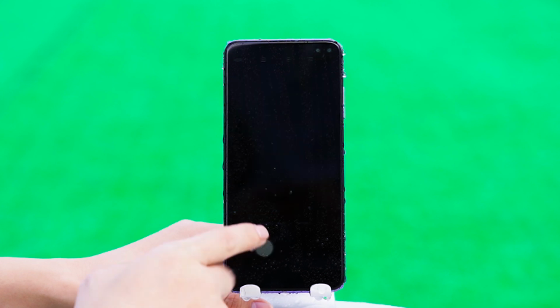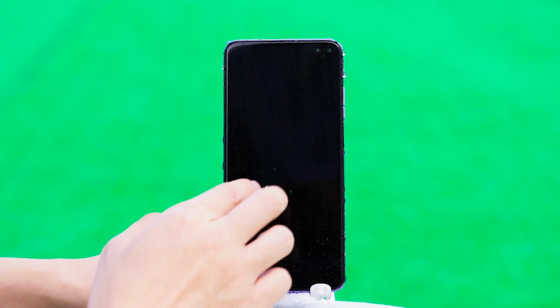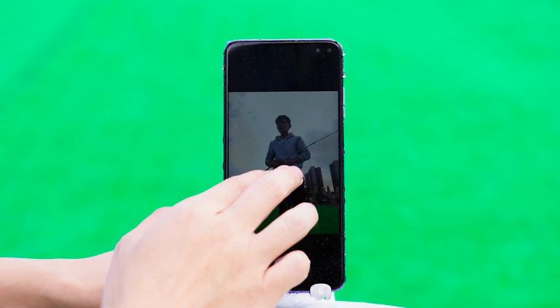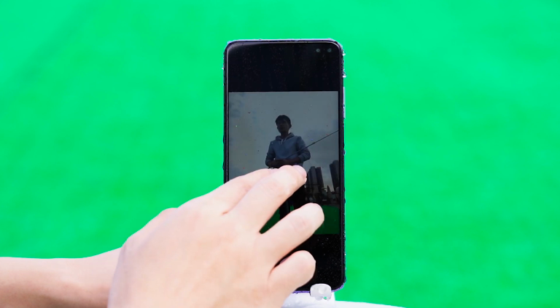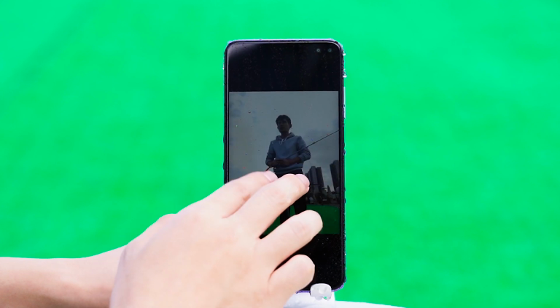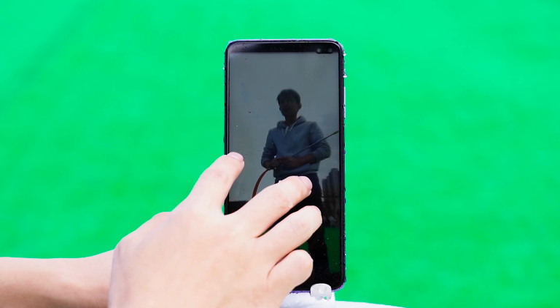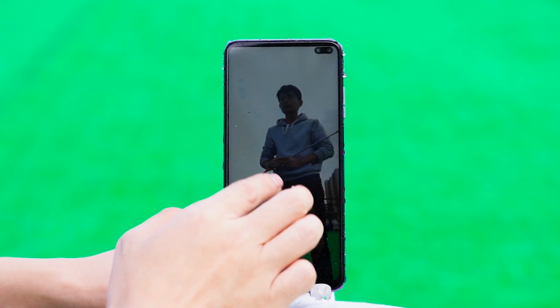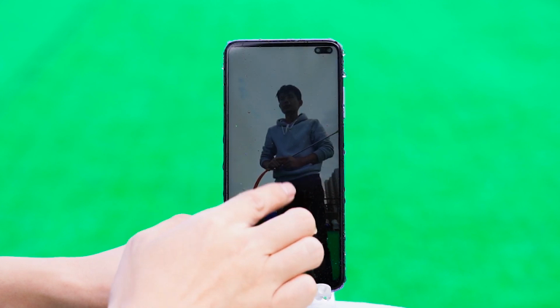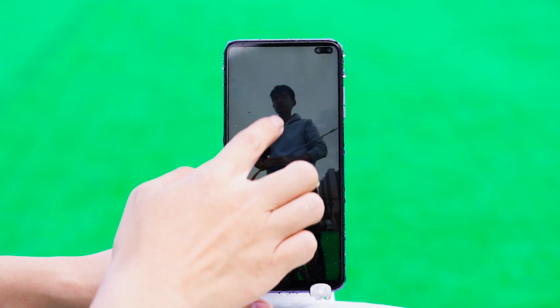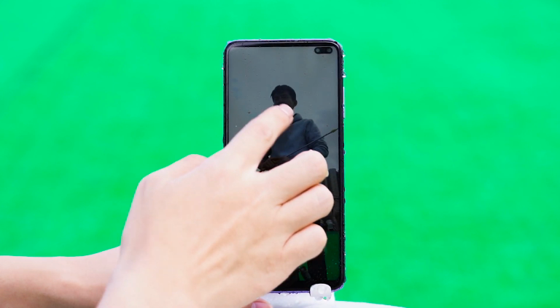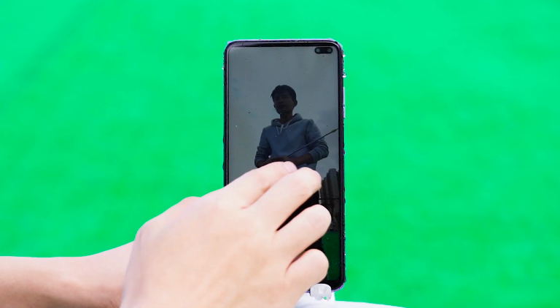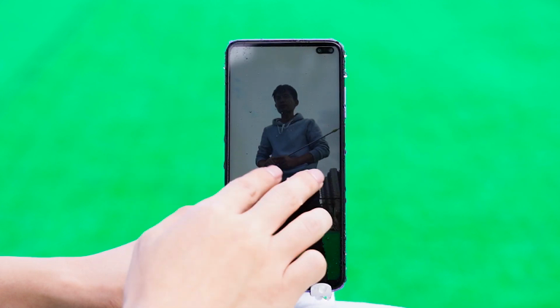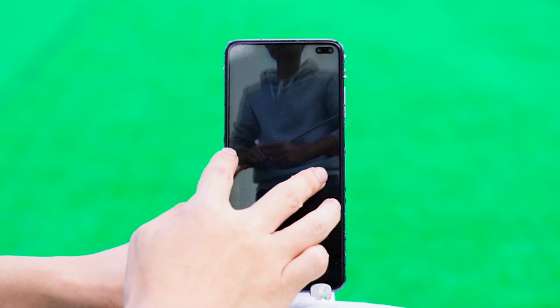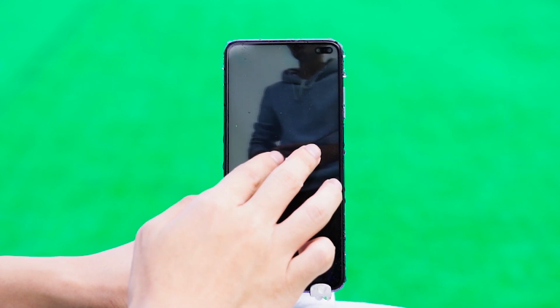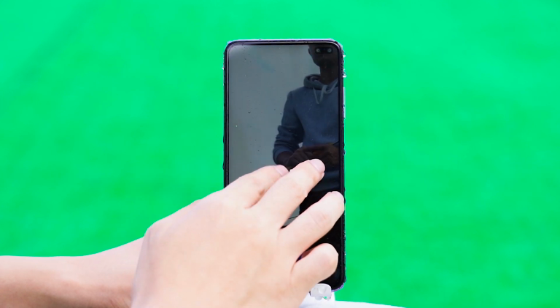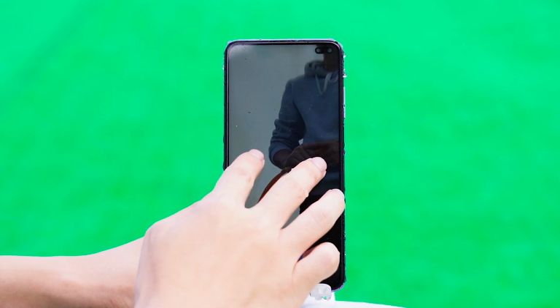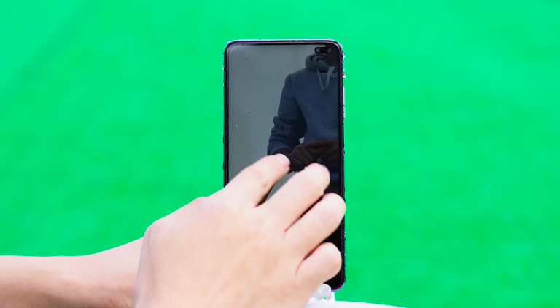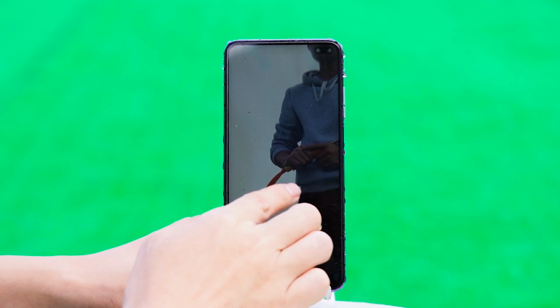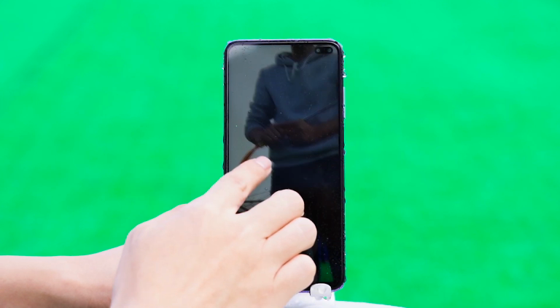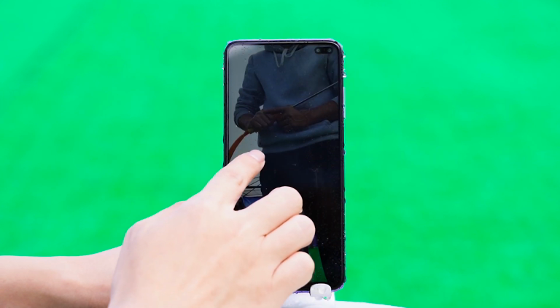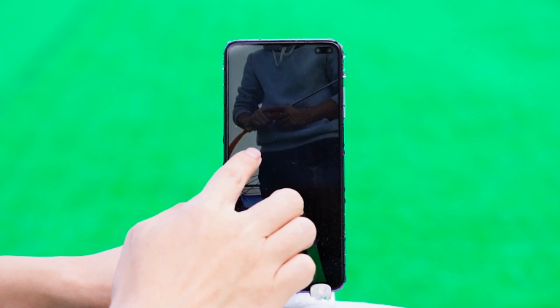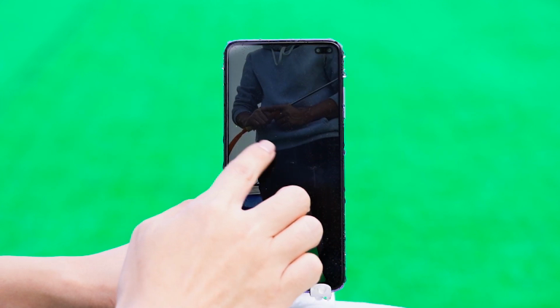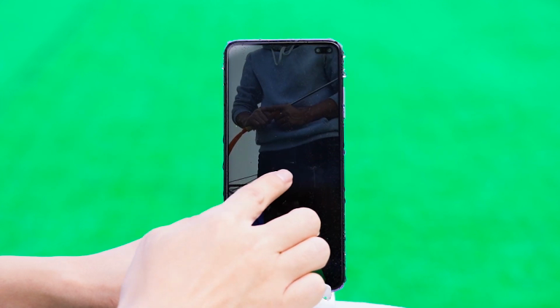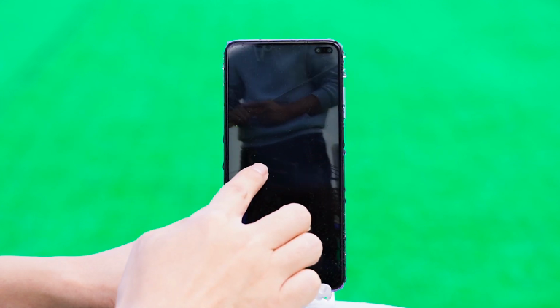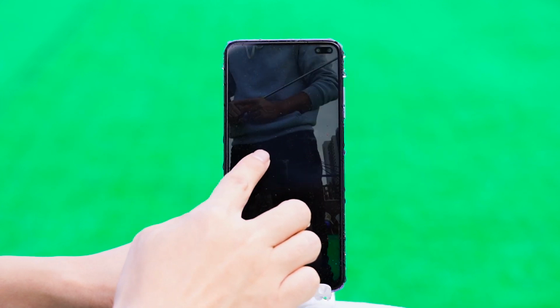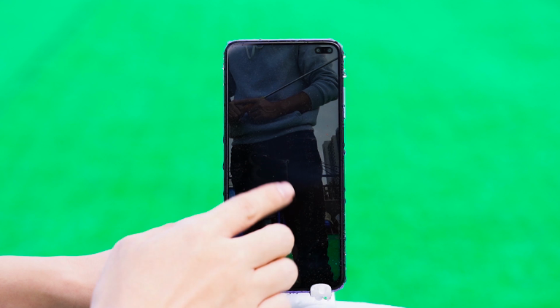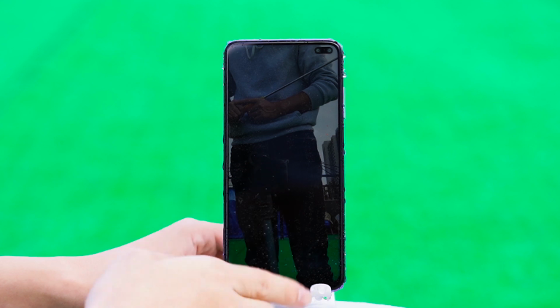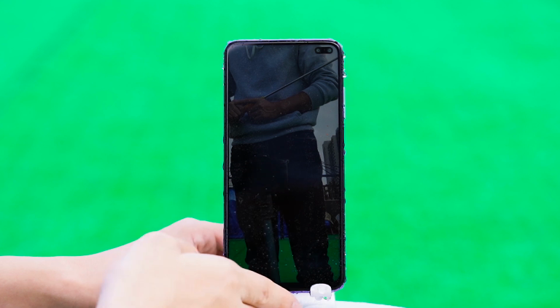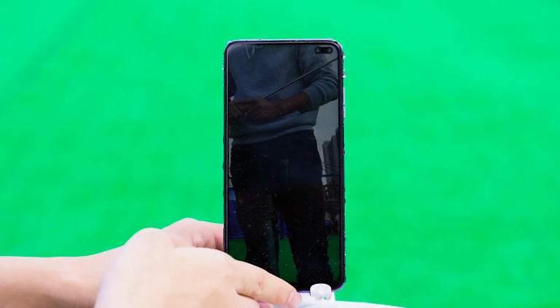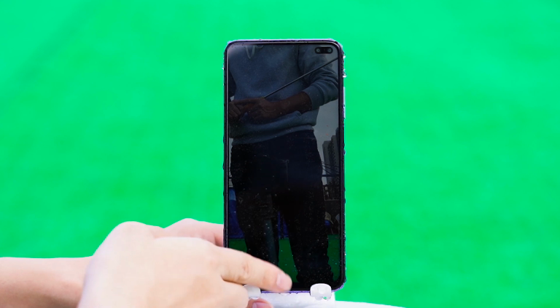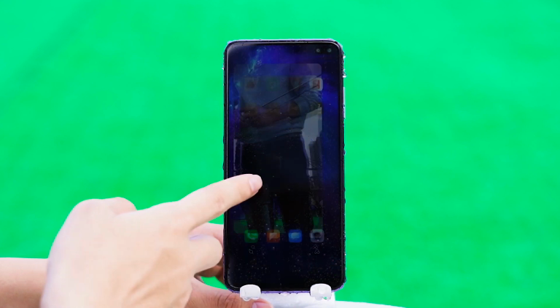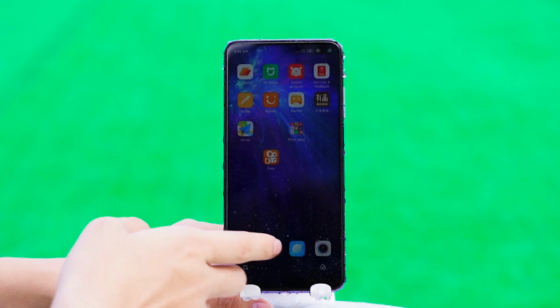After the shower test, the phone's sliding has not been affected and the functions are intact.